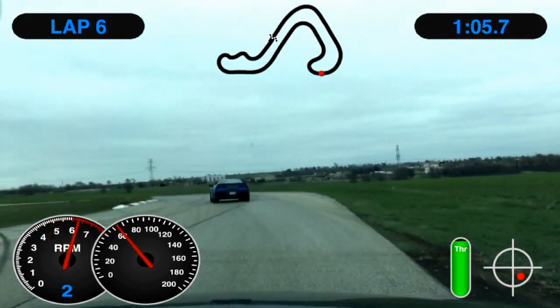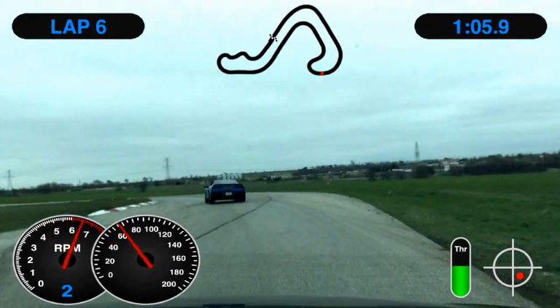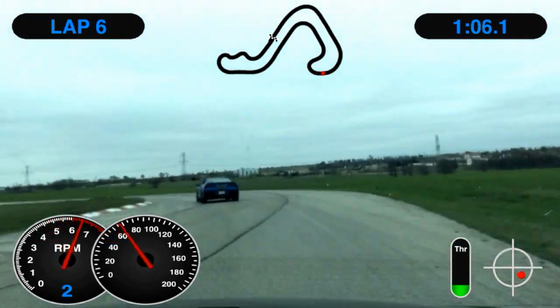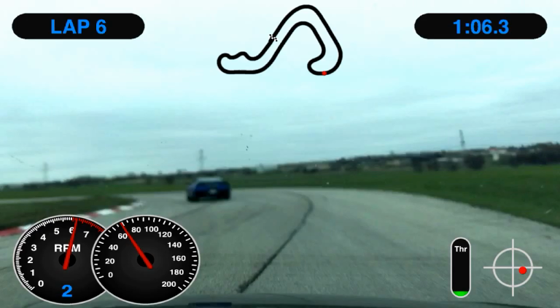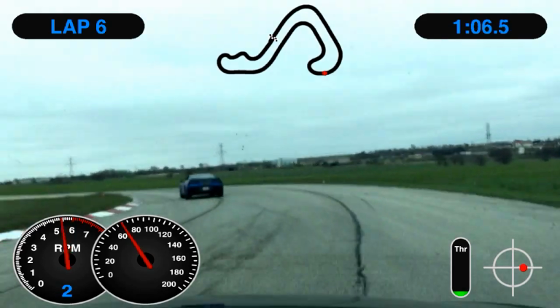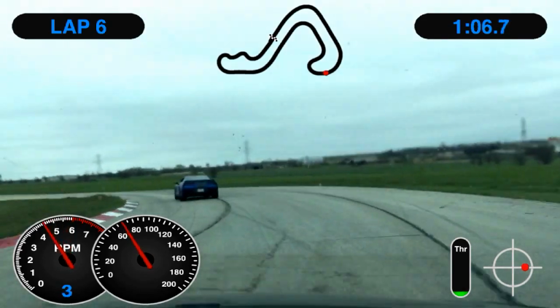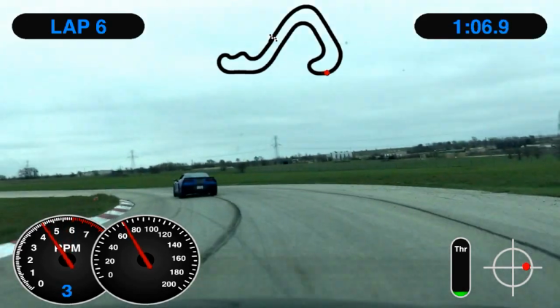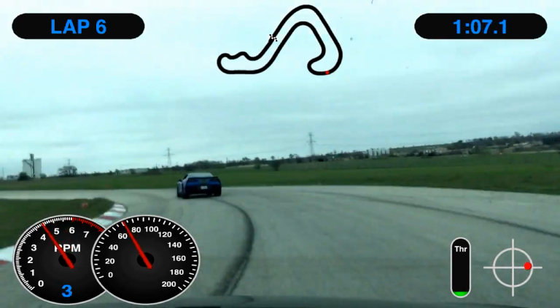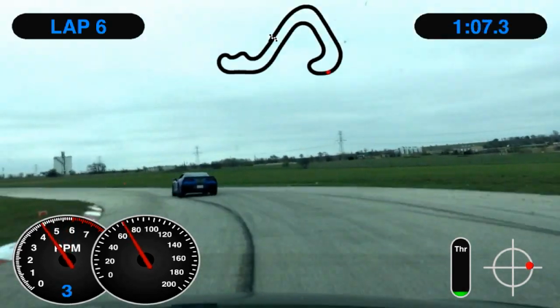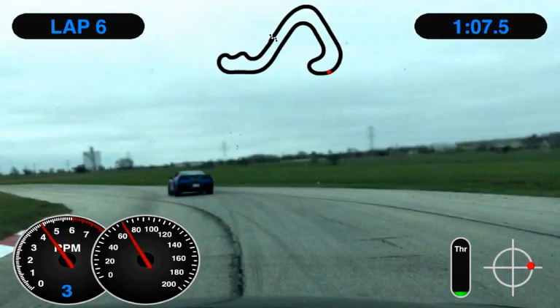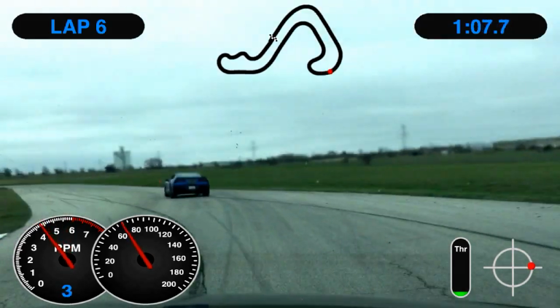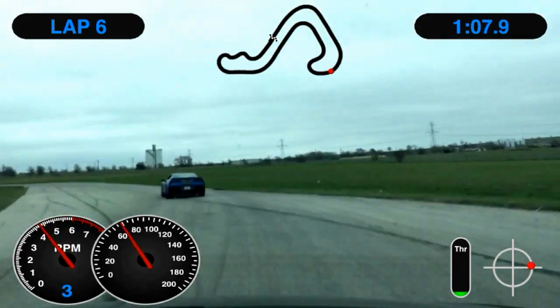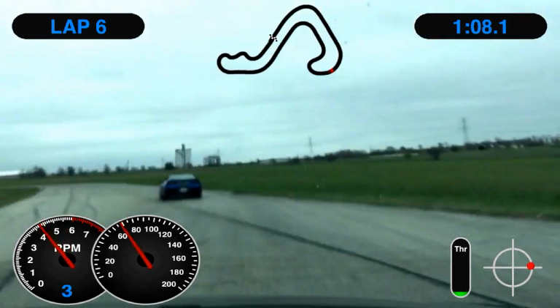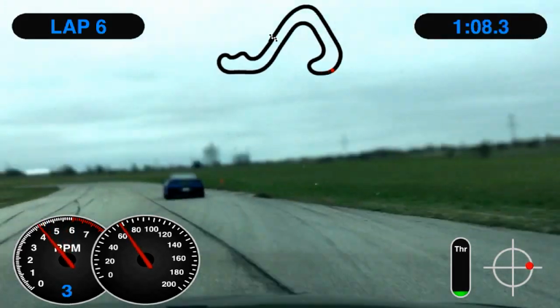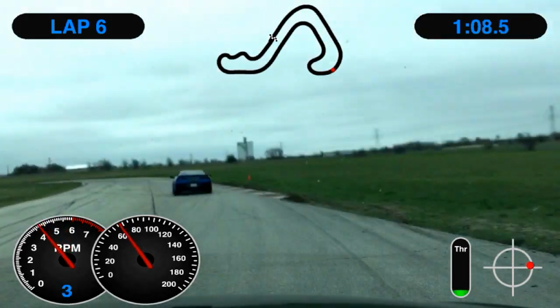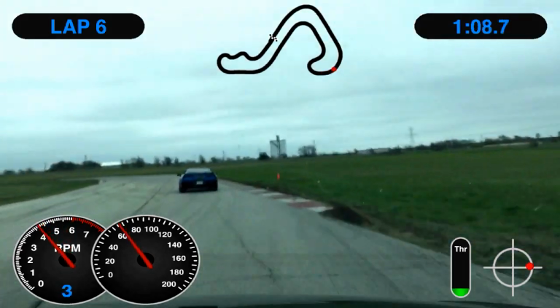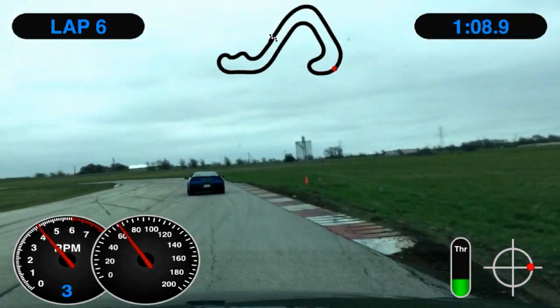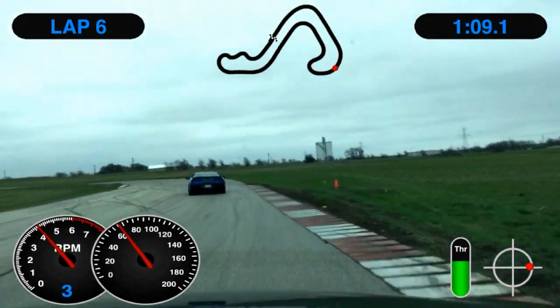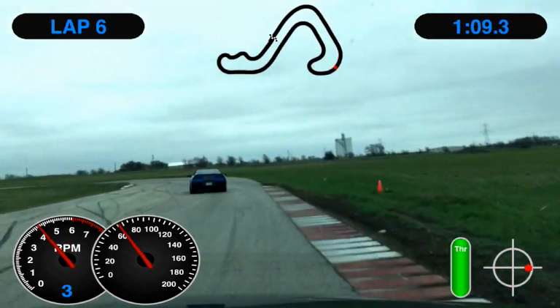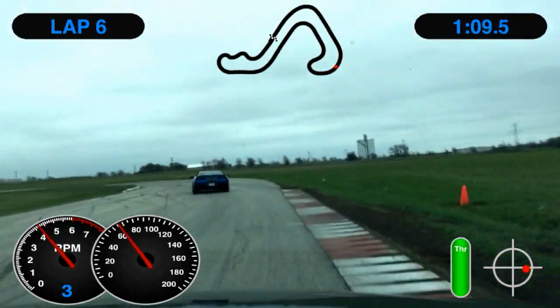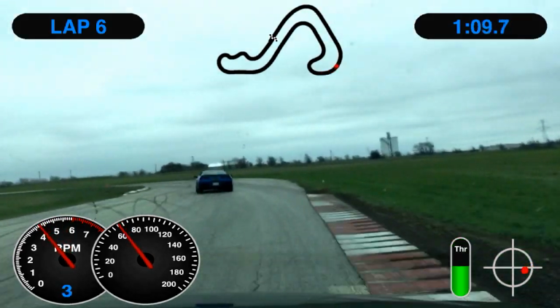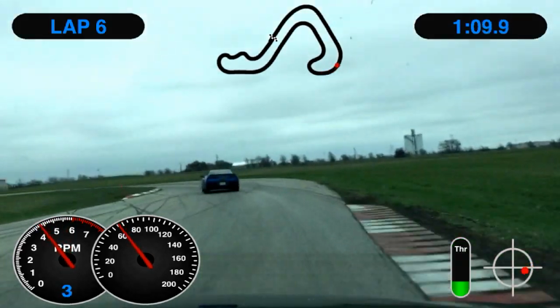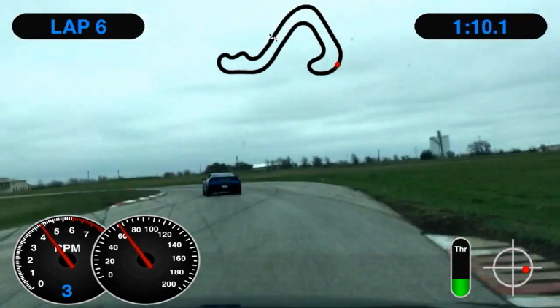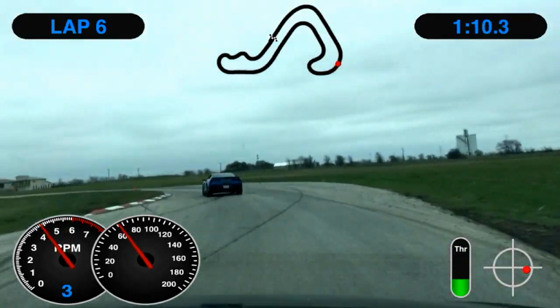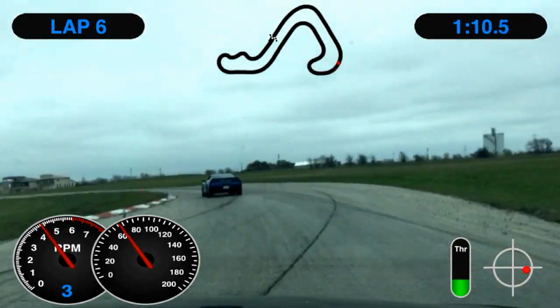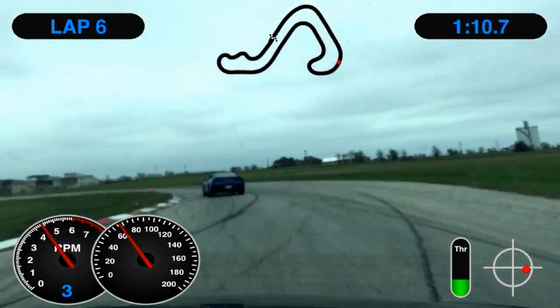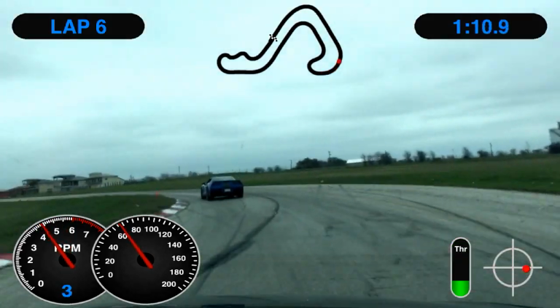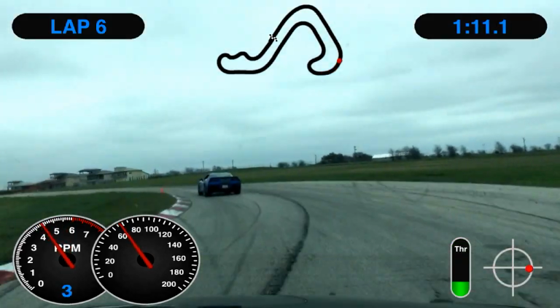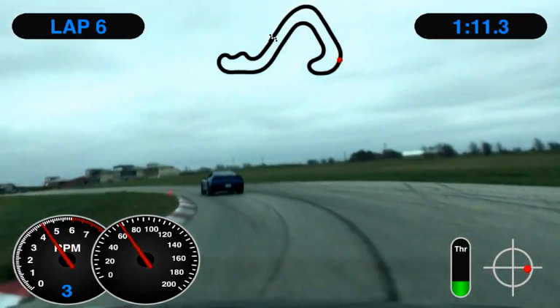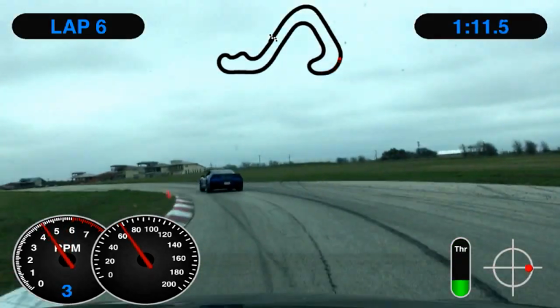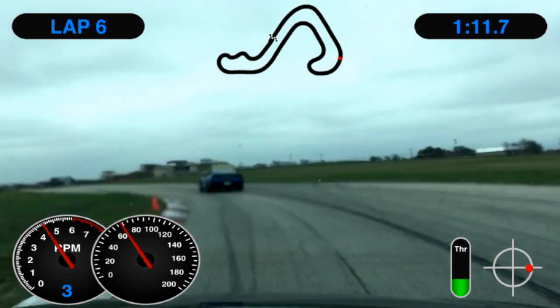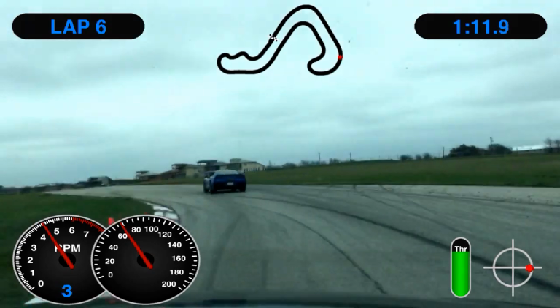I was even in third, honestly. So you don't spin it. Every time you spin, it pushes you out. So you don't want to push out, you know?